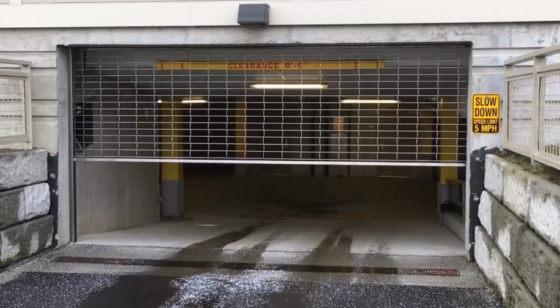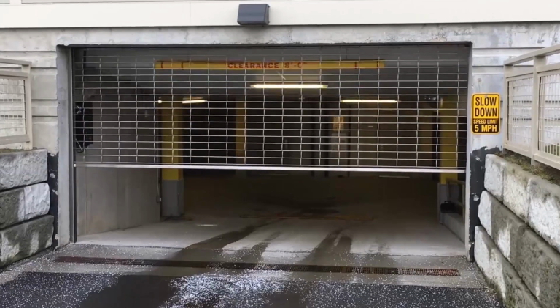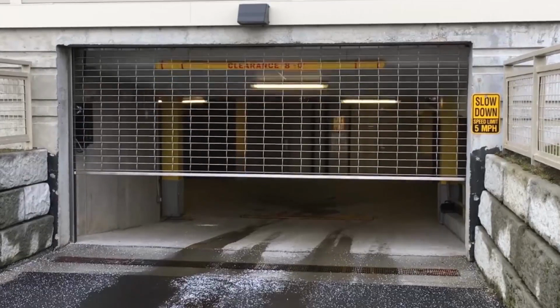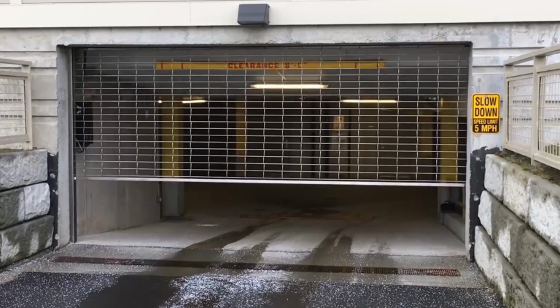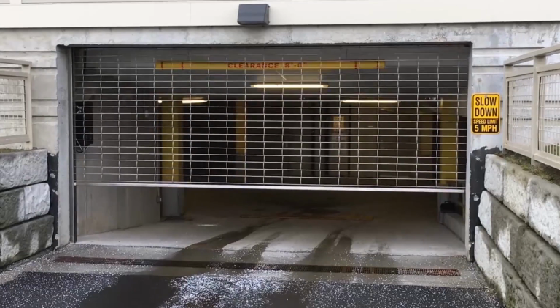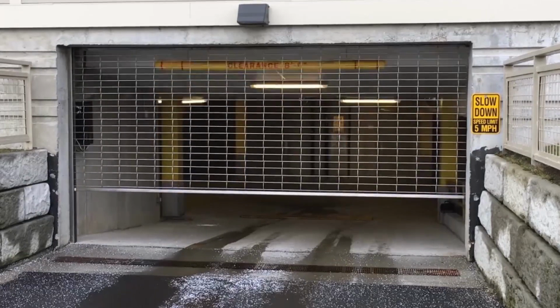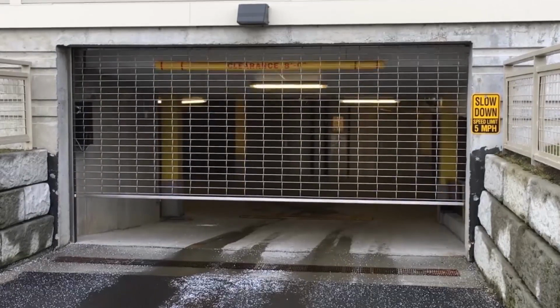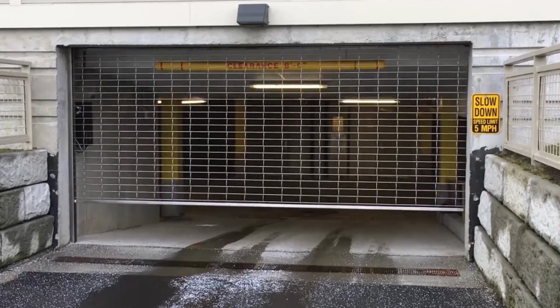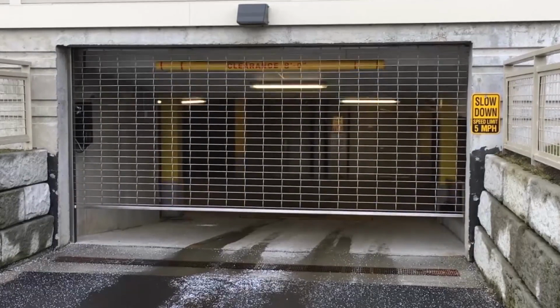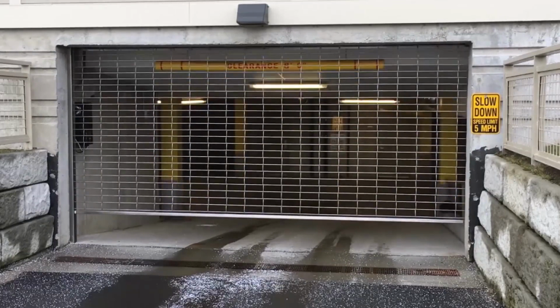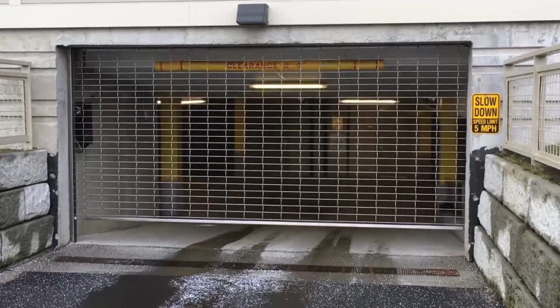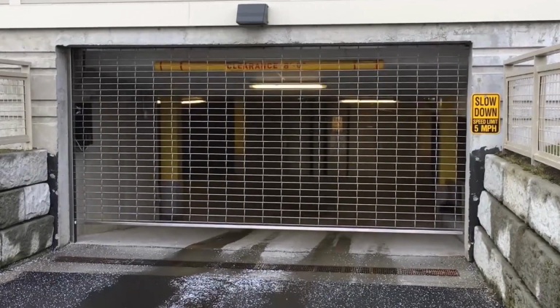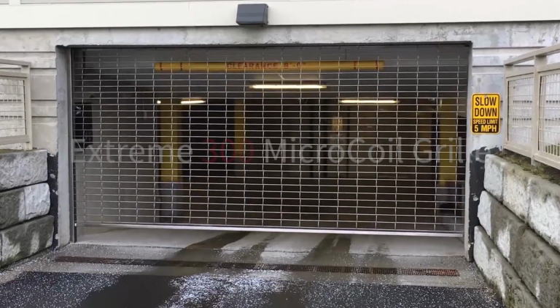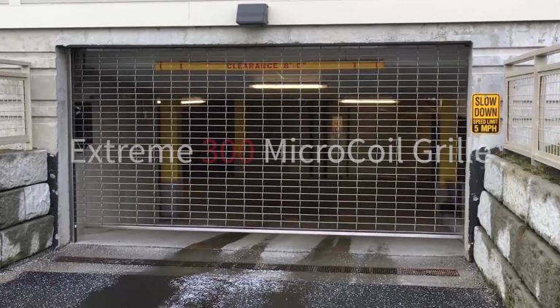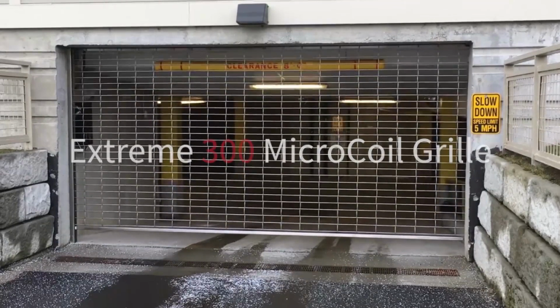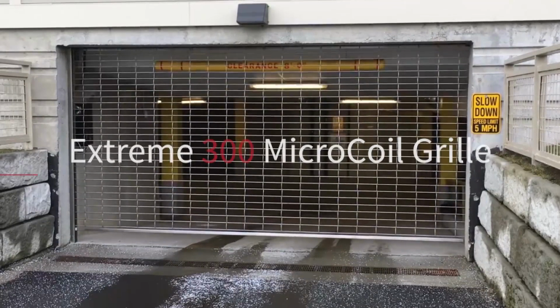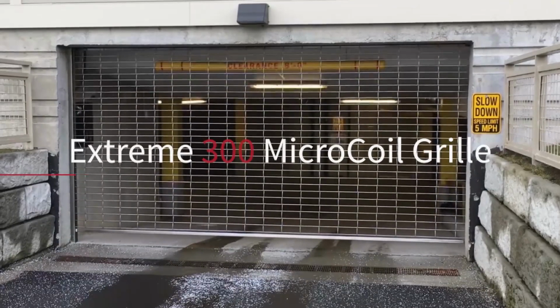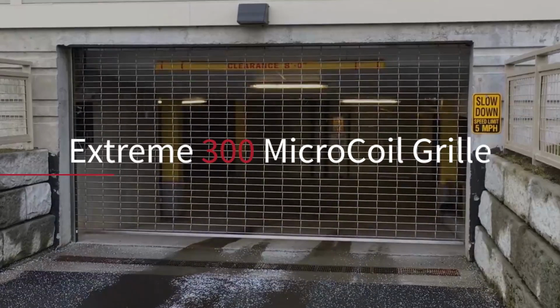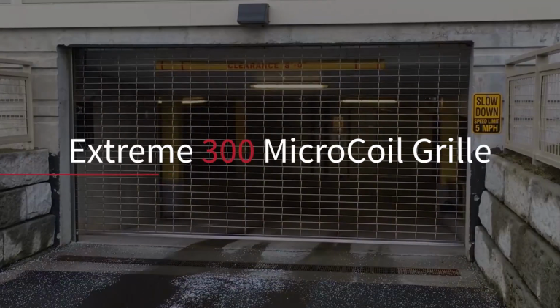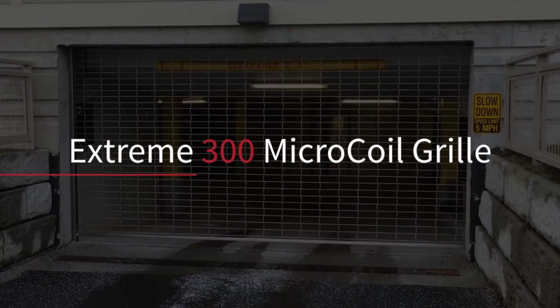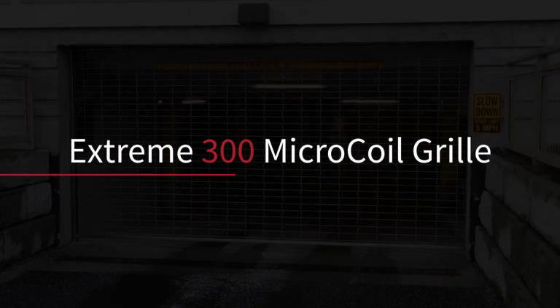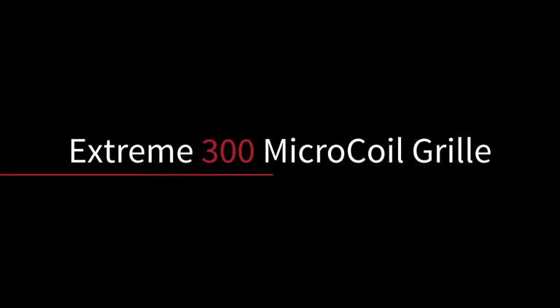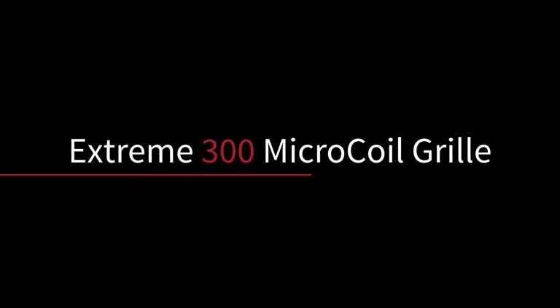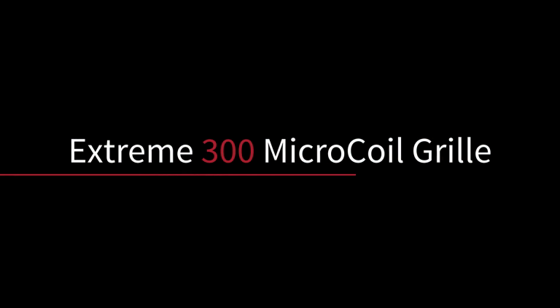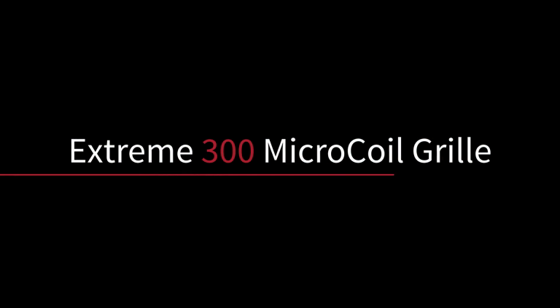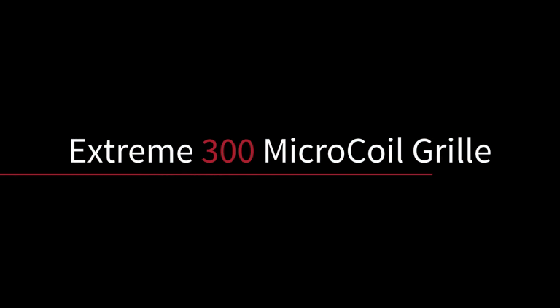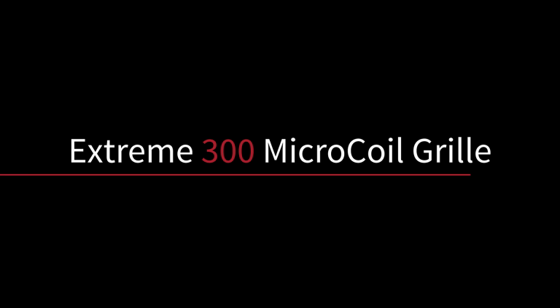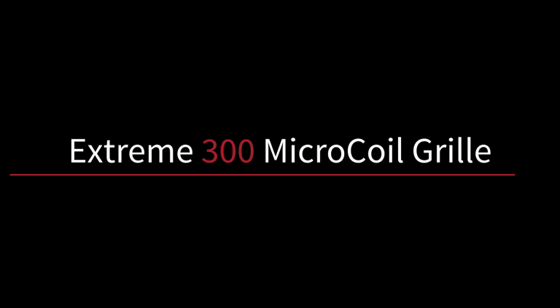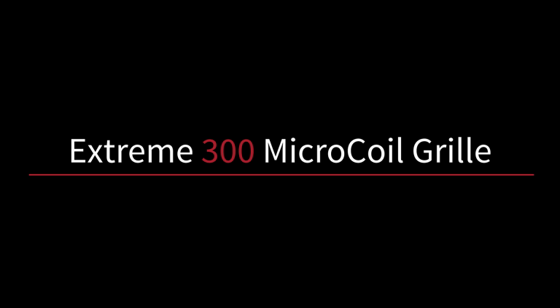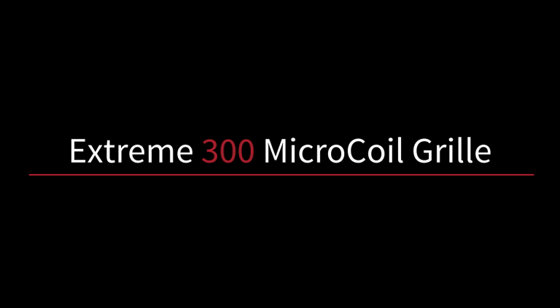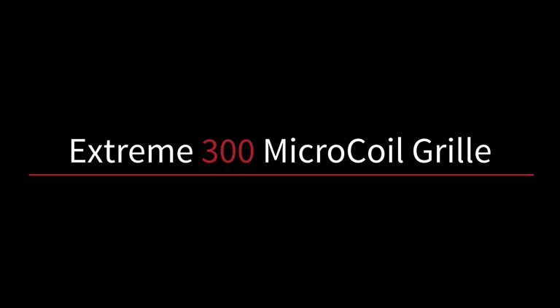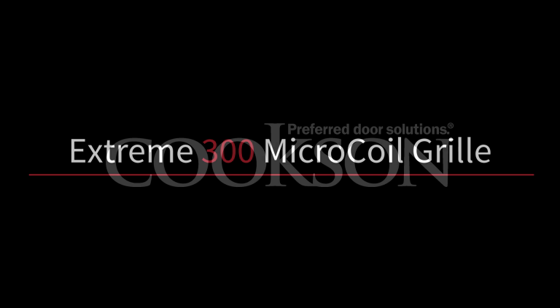For big performance in small spaces, choose the Xtreme 300 Series Microcoil Grill.